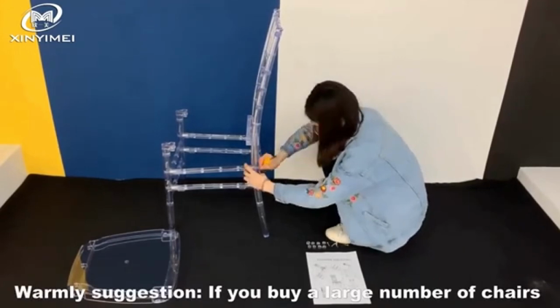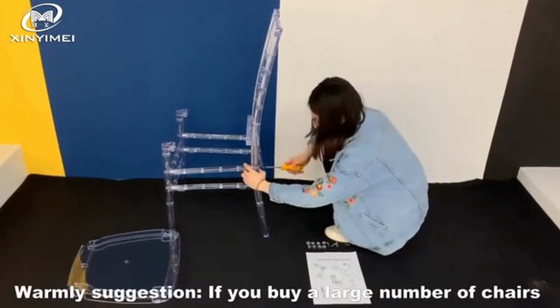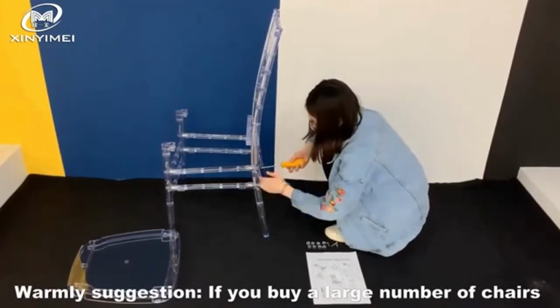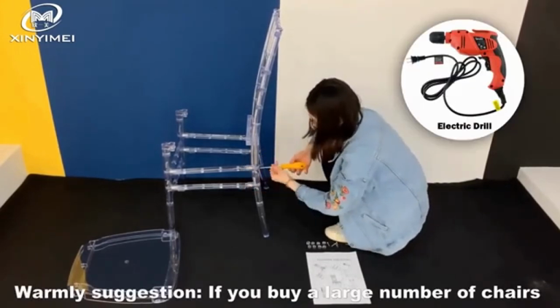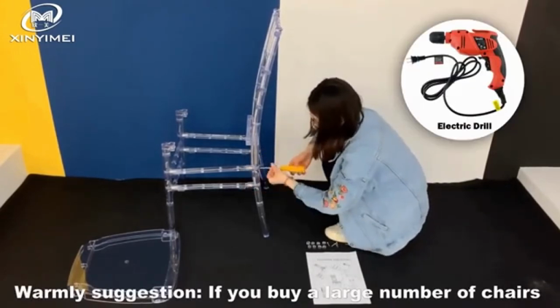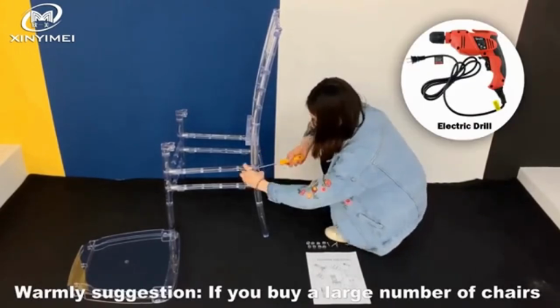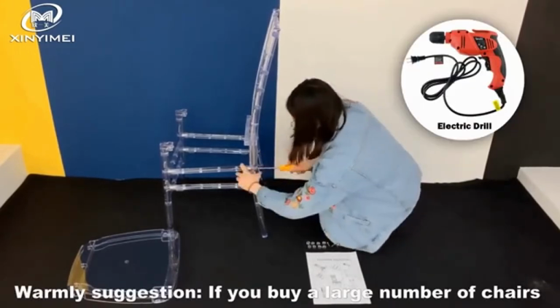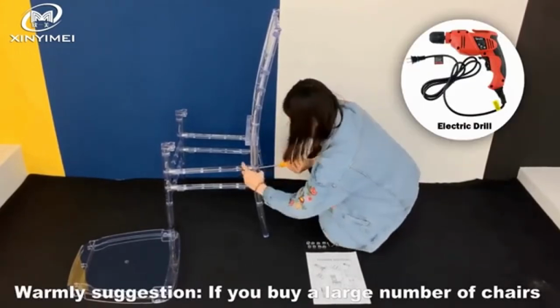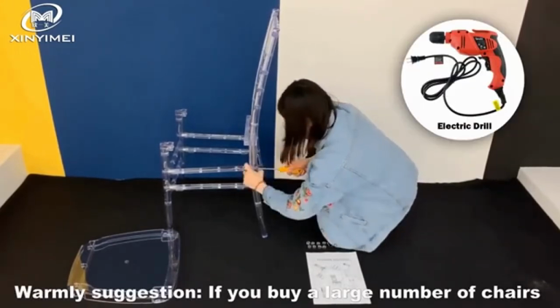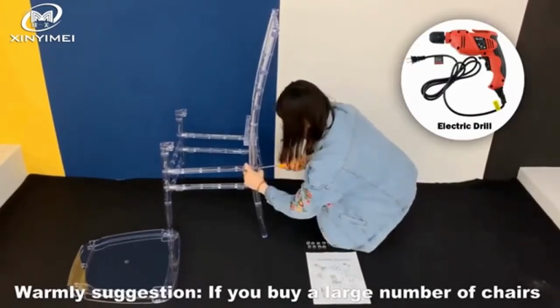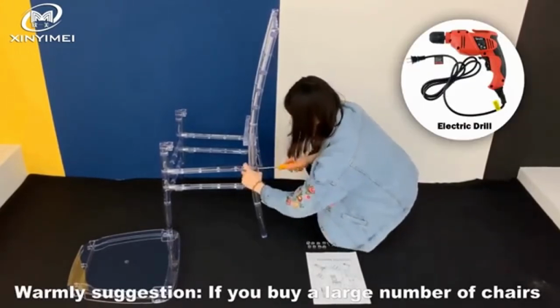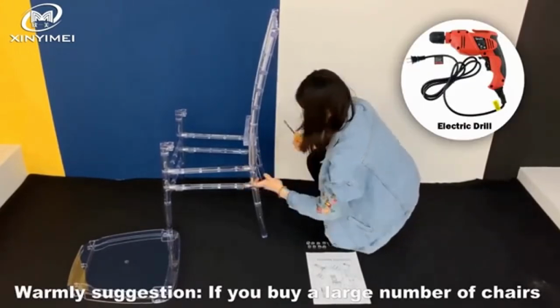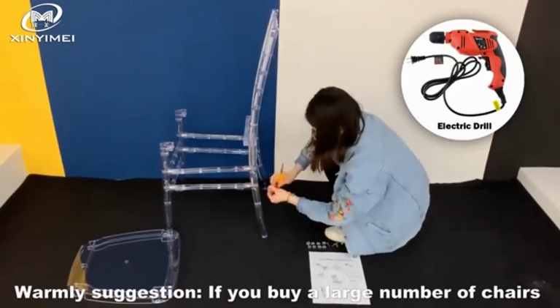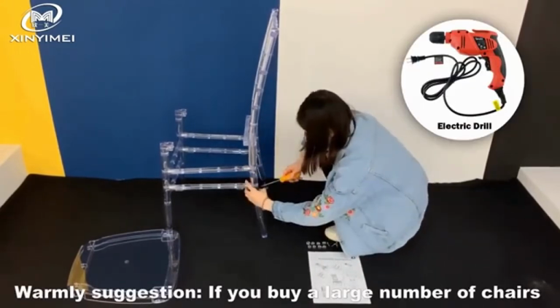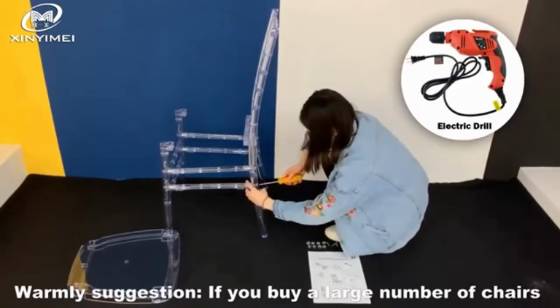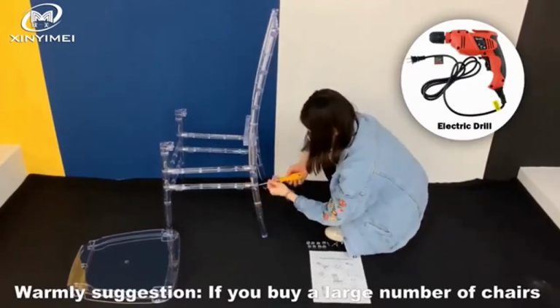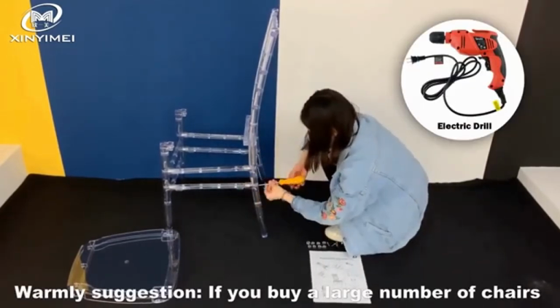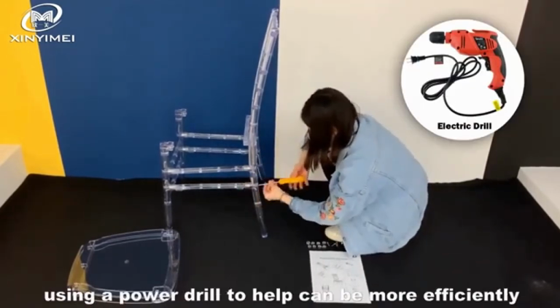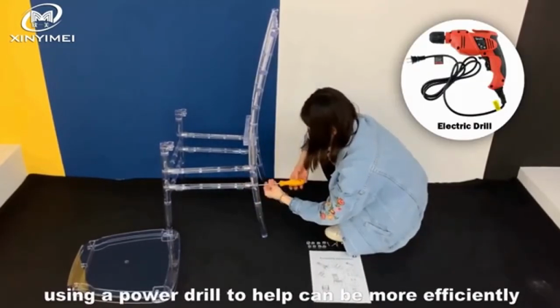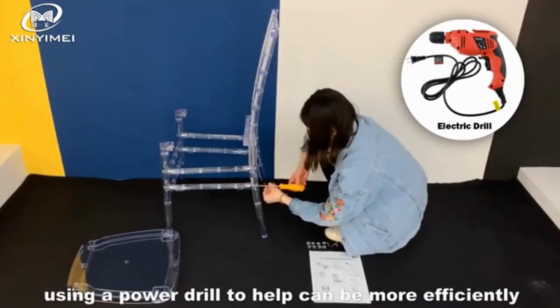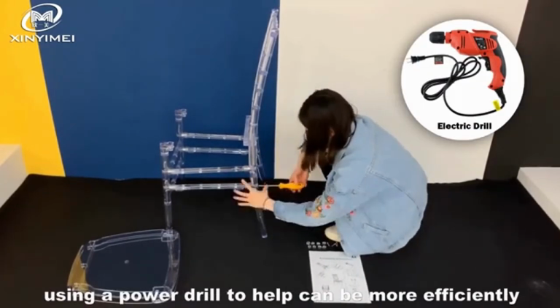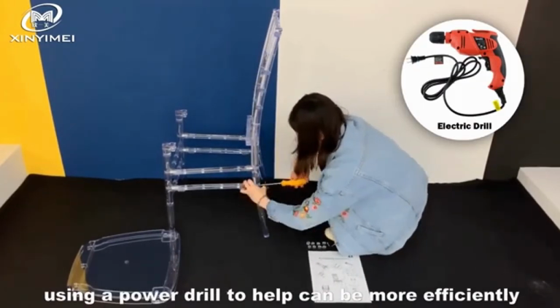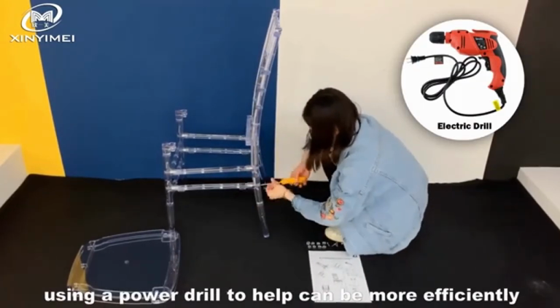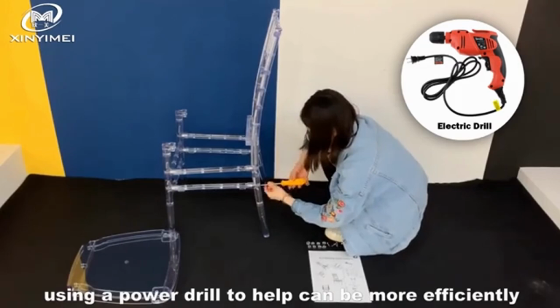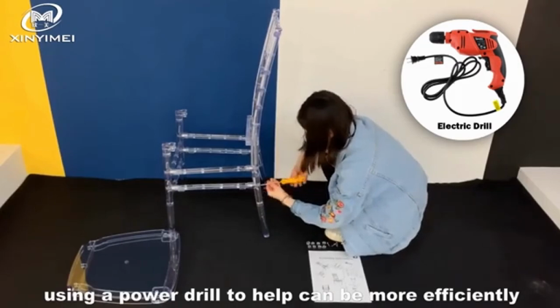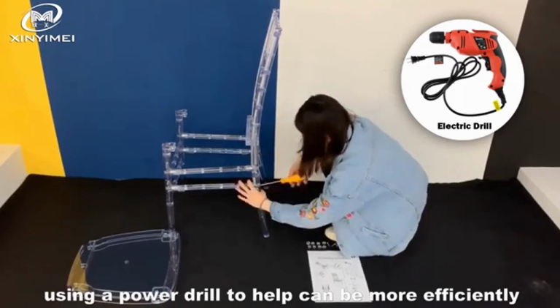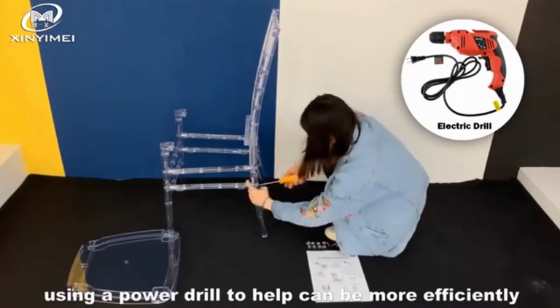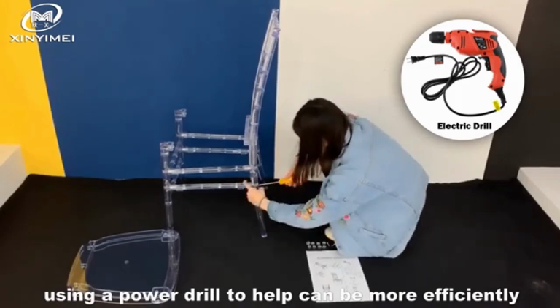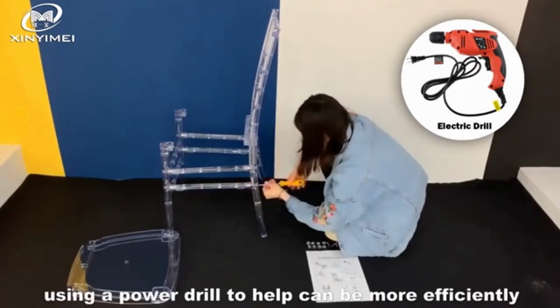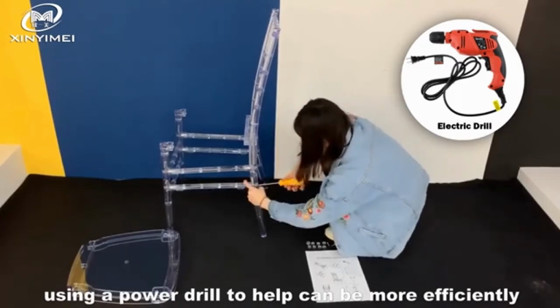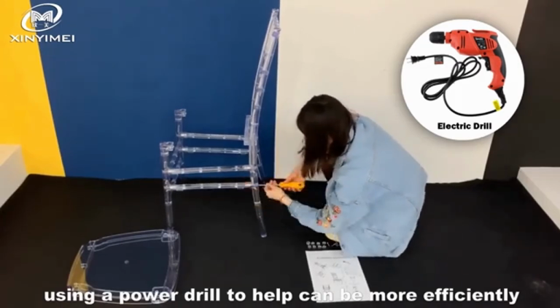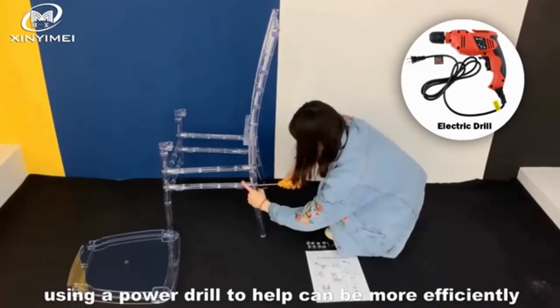Warm suggestion: if you buy a large number of chairs, using a power drill to help can be more efficient.